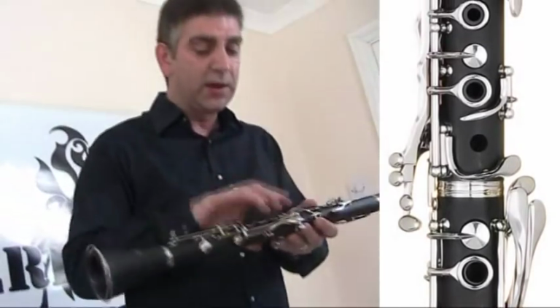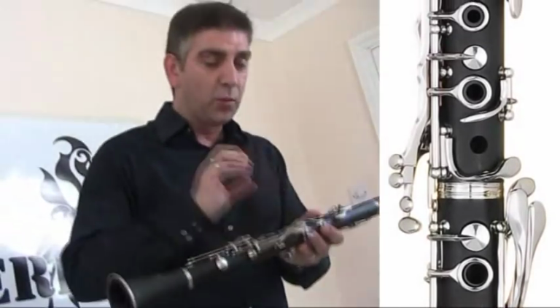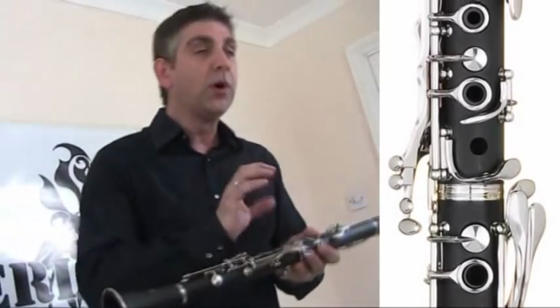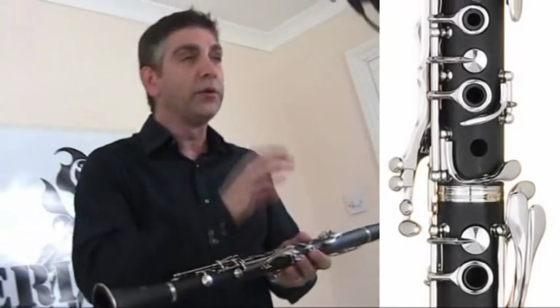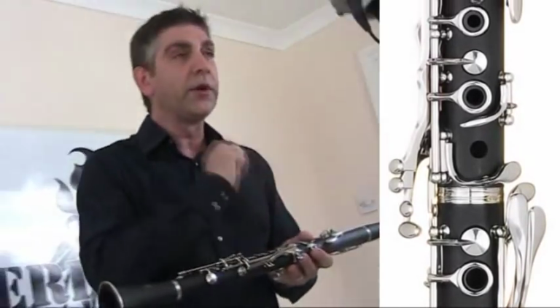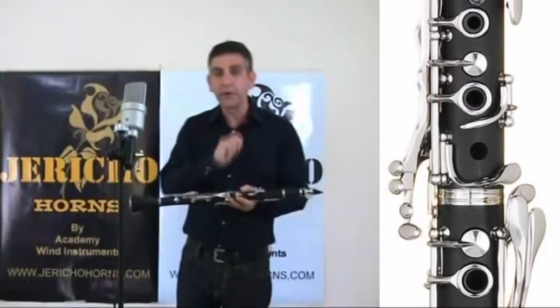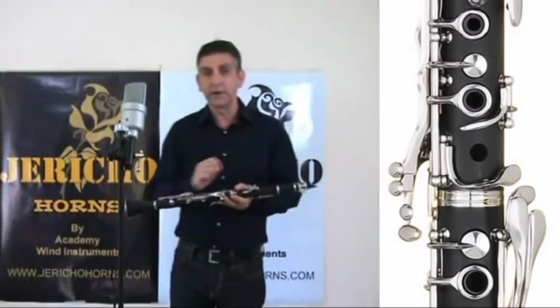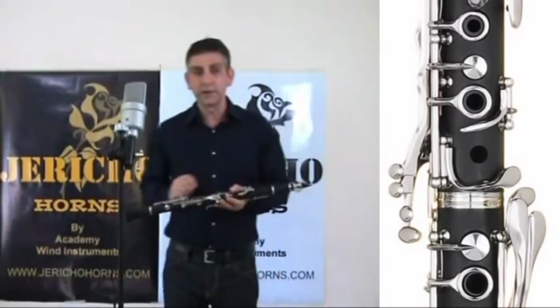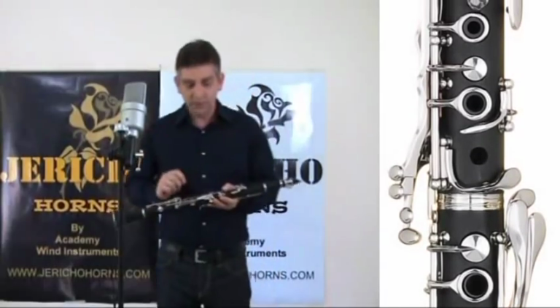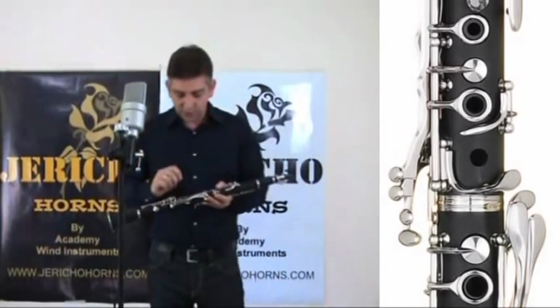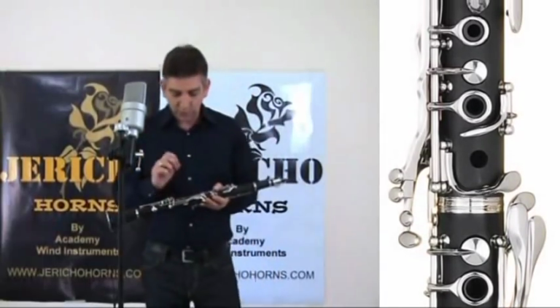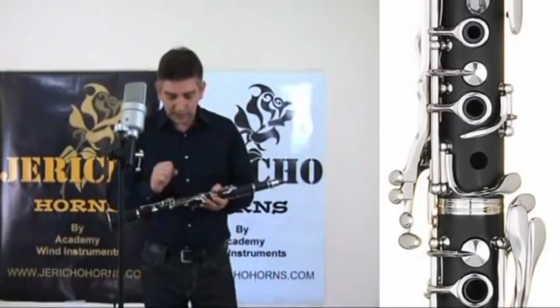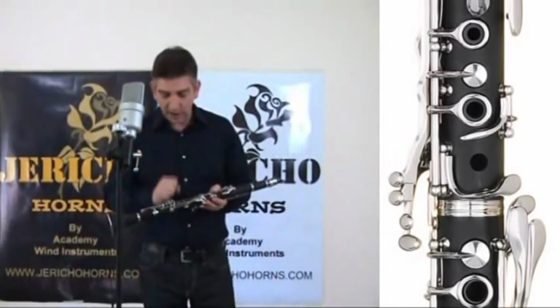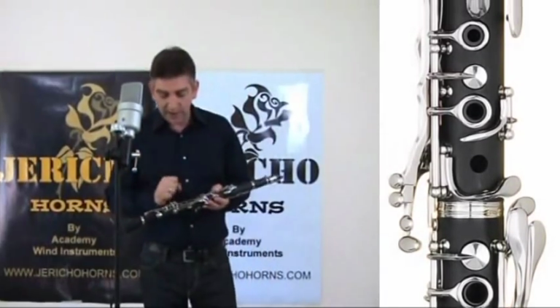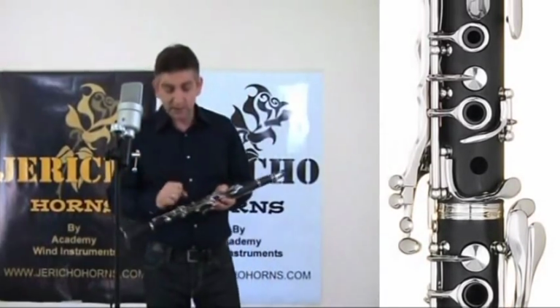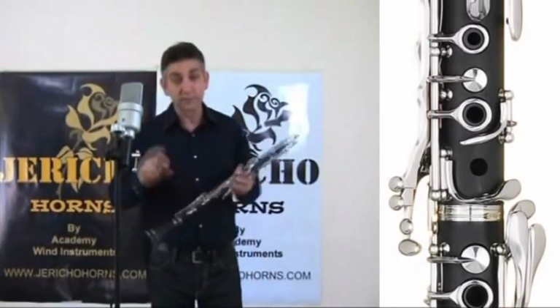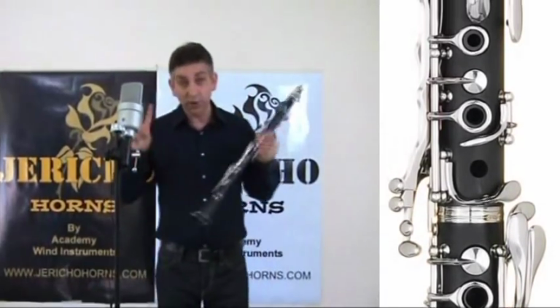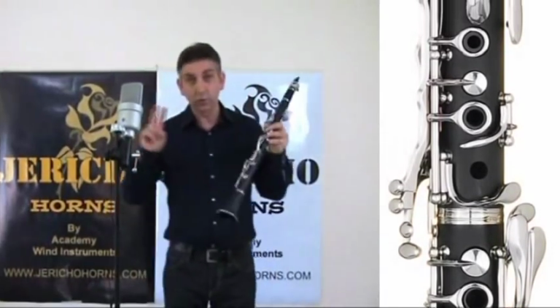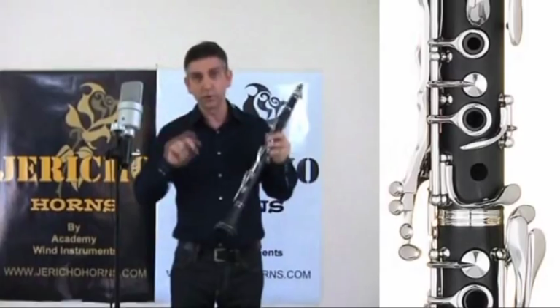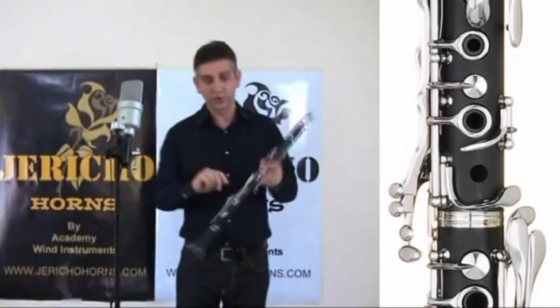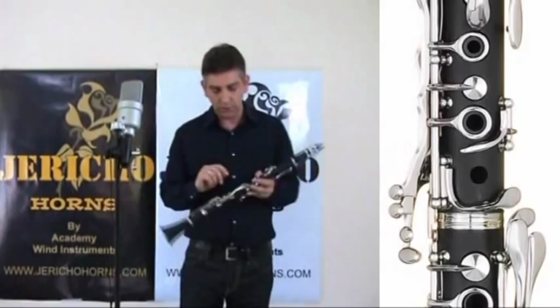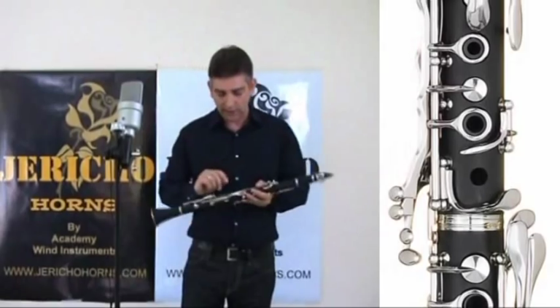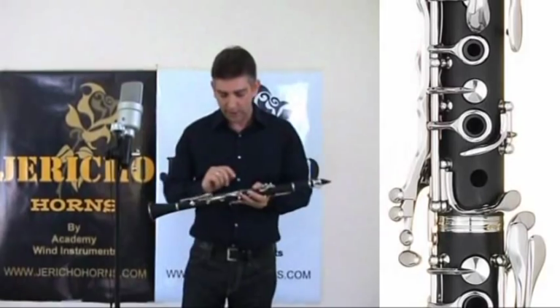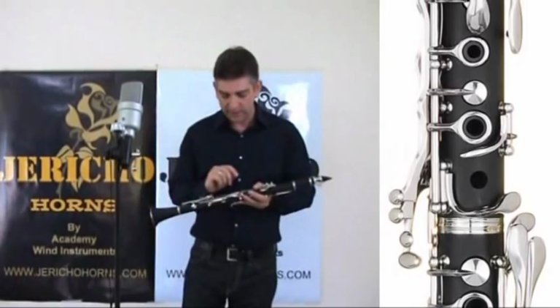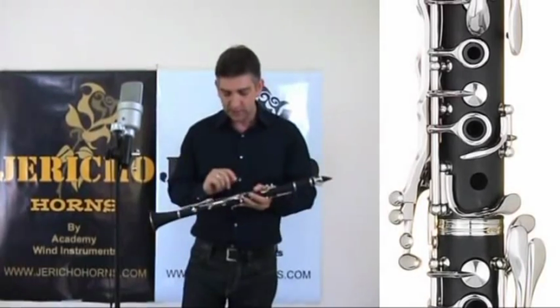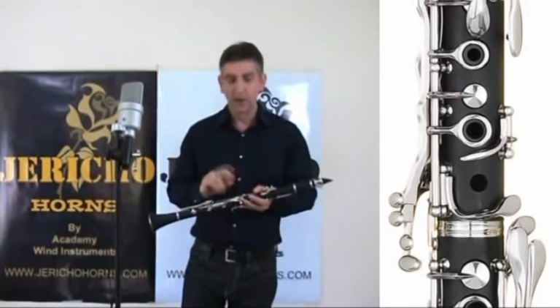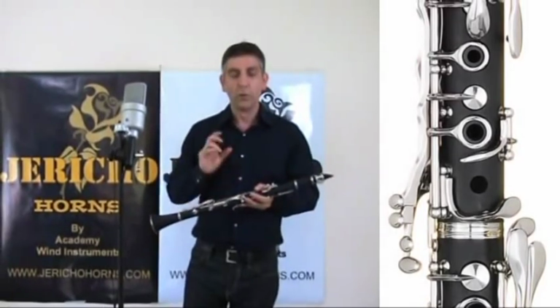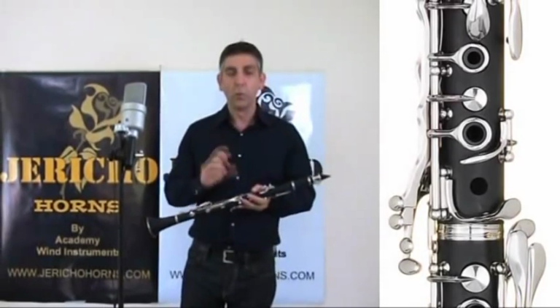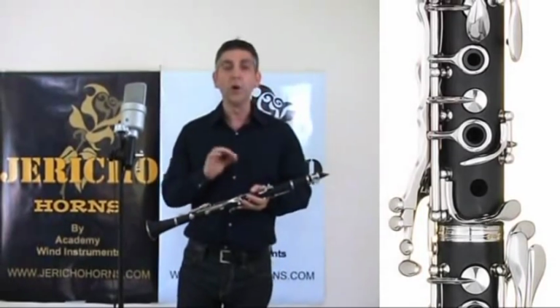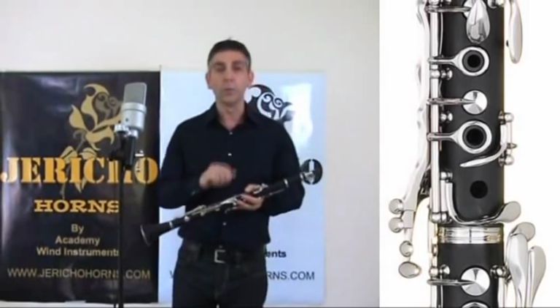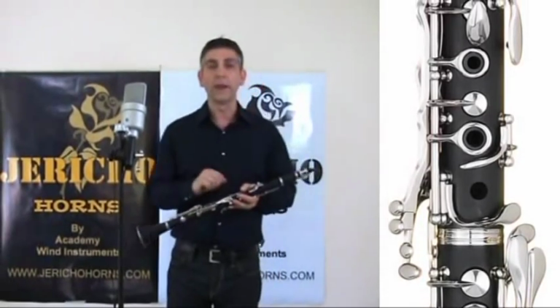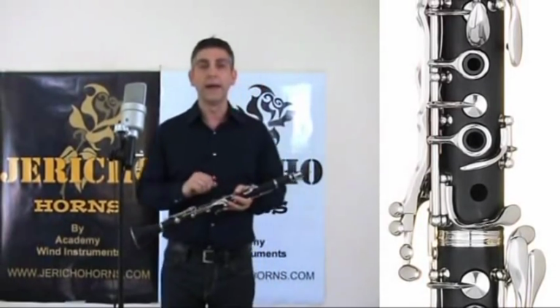It will do it. Student clarinets — so-called student clarinets — they're clarinets, and they will play.